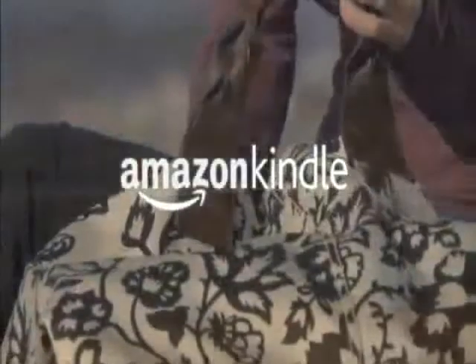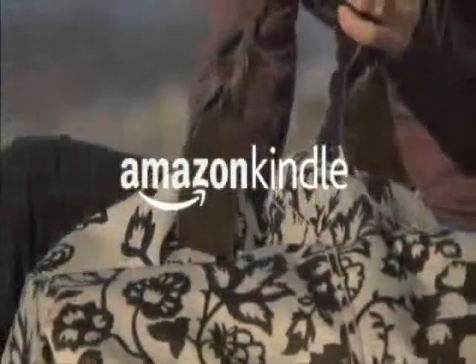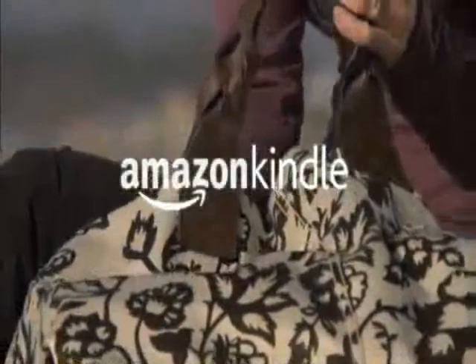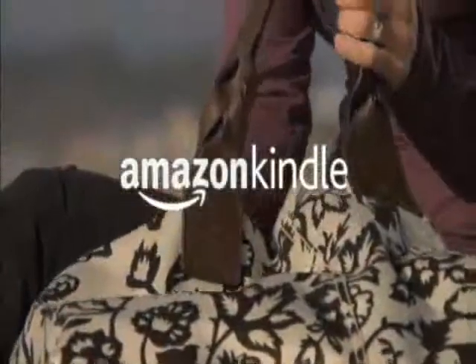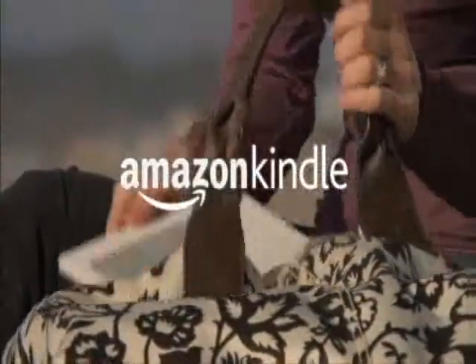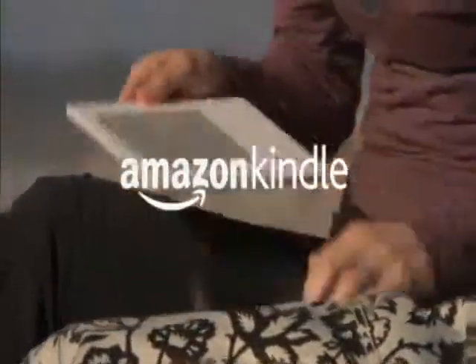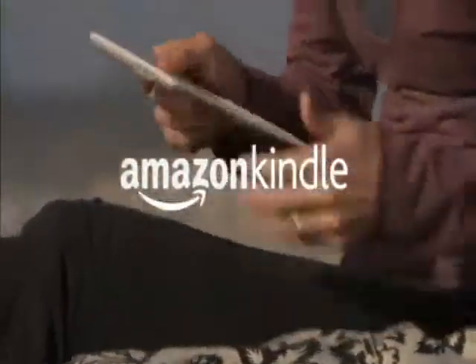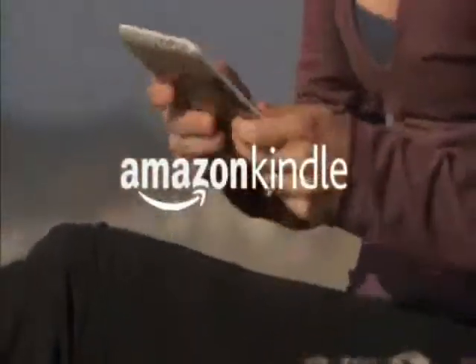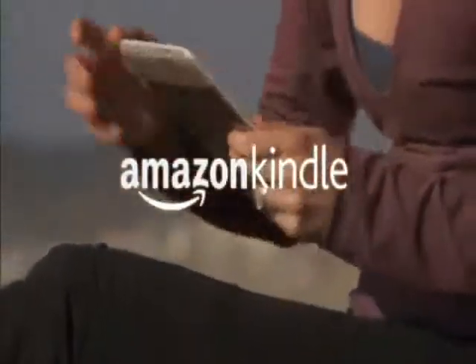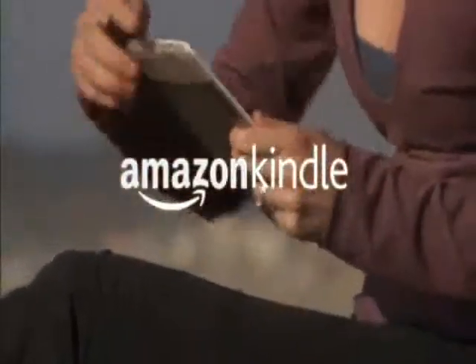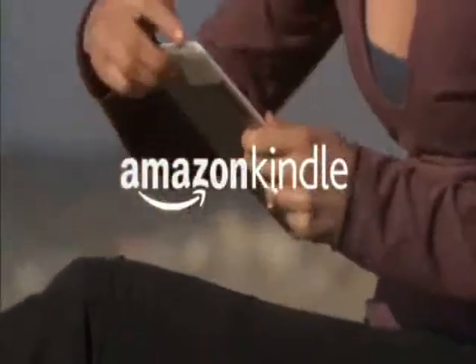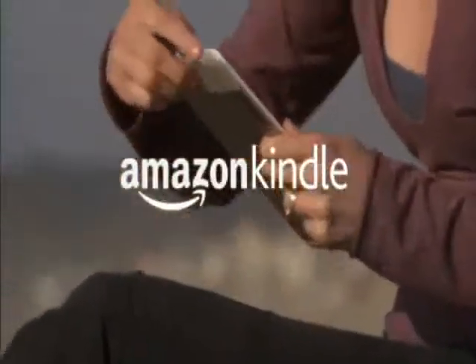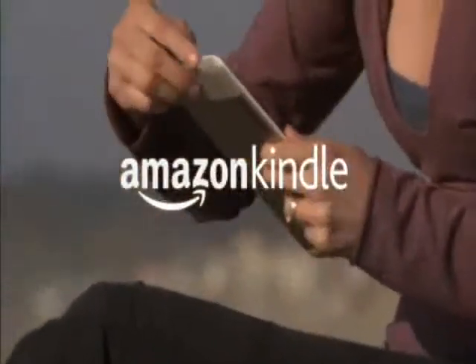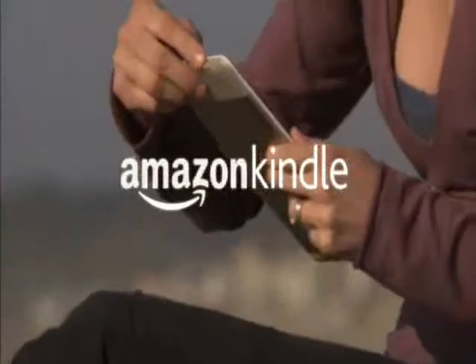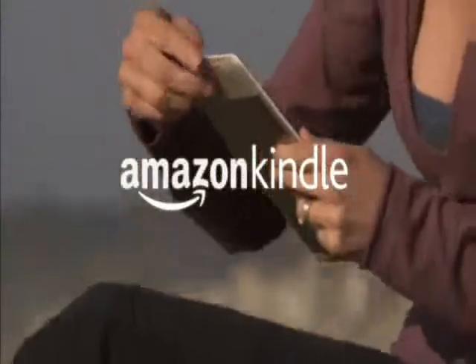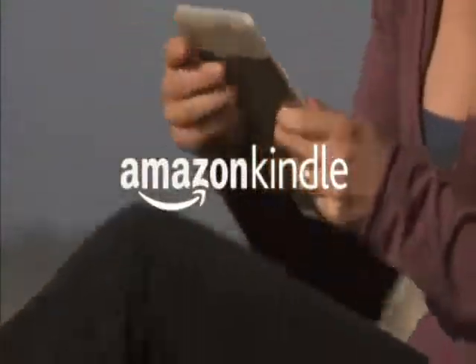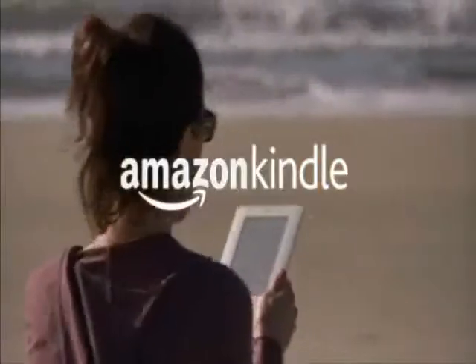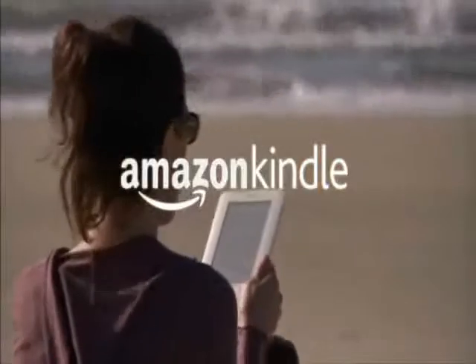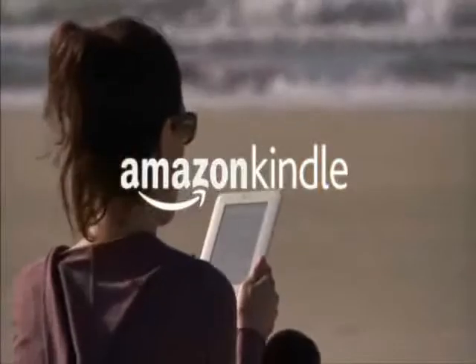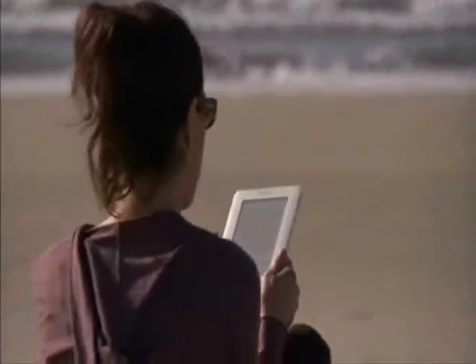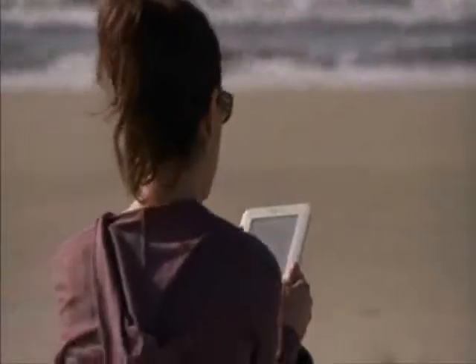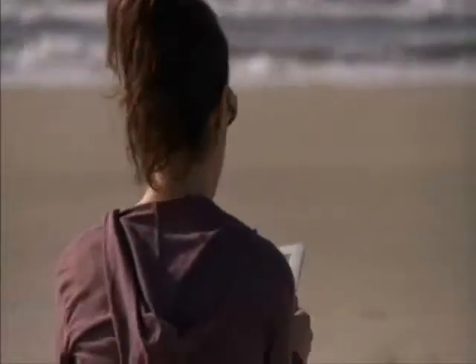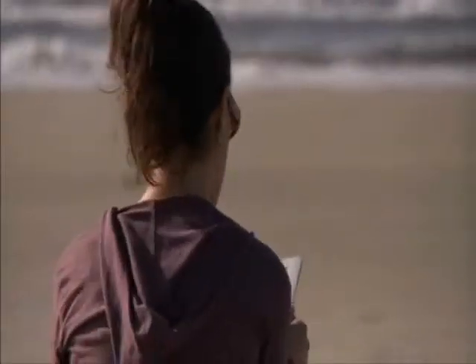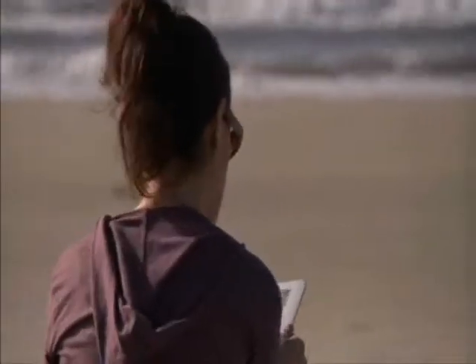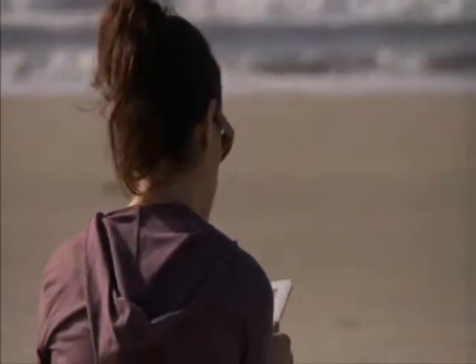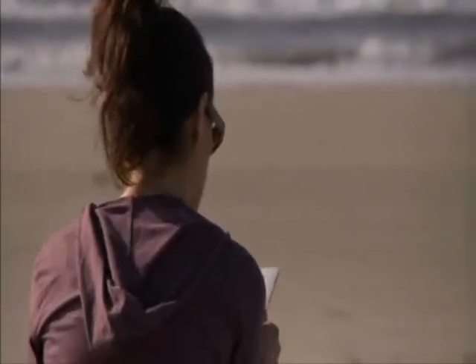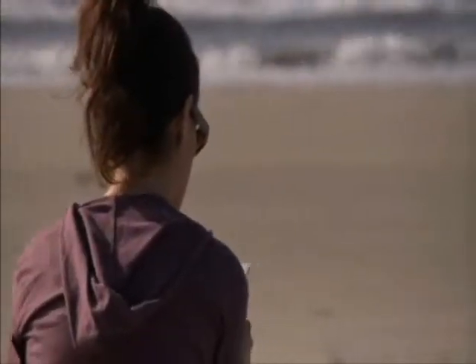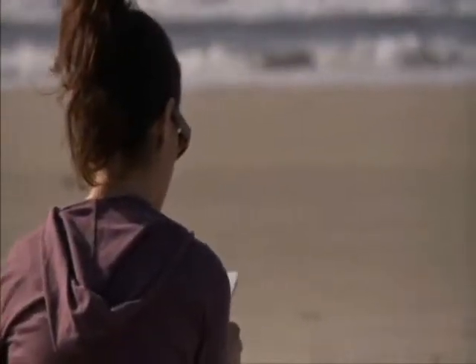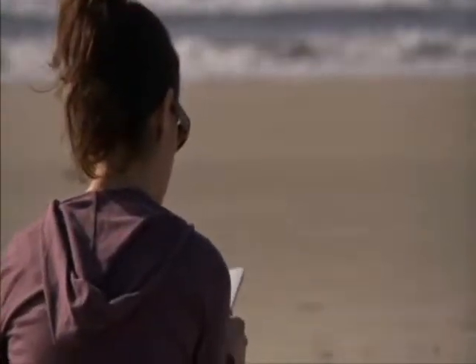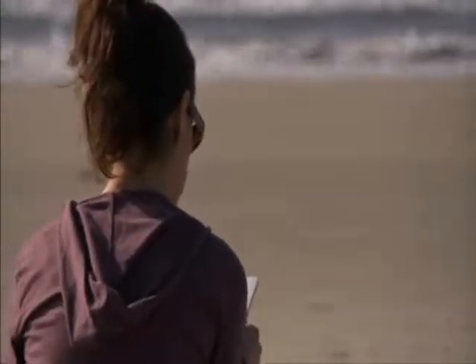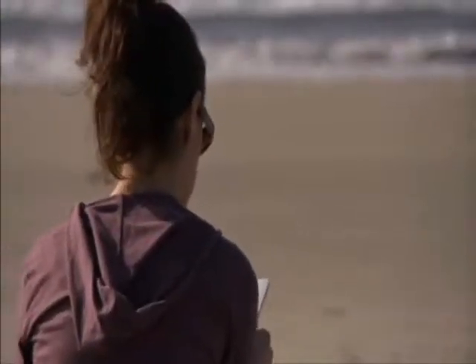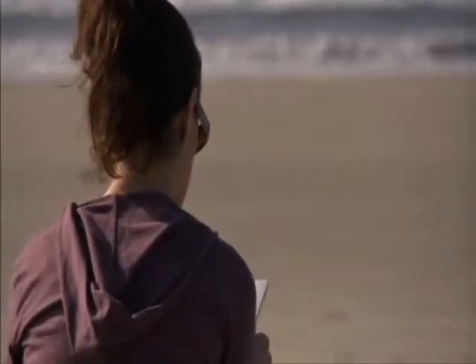Reading with Kindle is like discovering a new favorite book. Let's take a closer look.